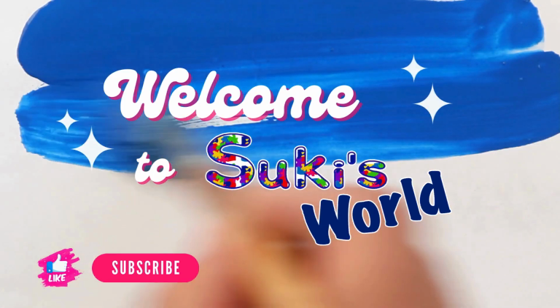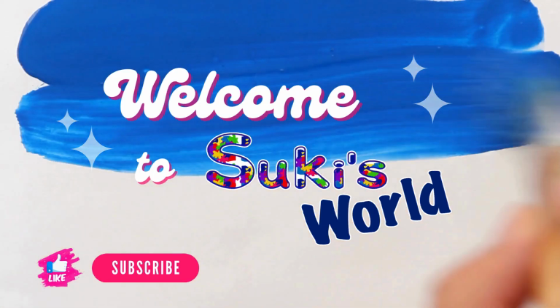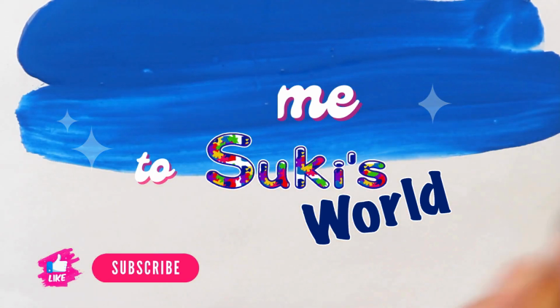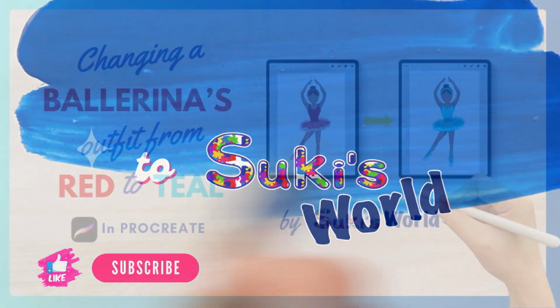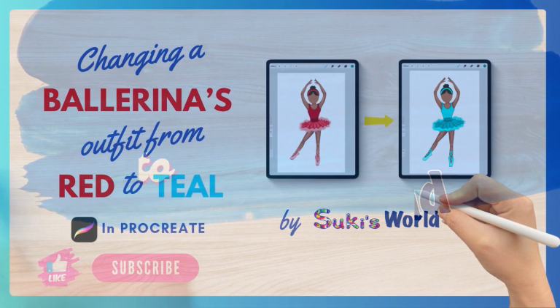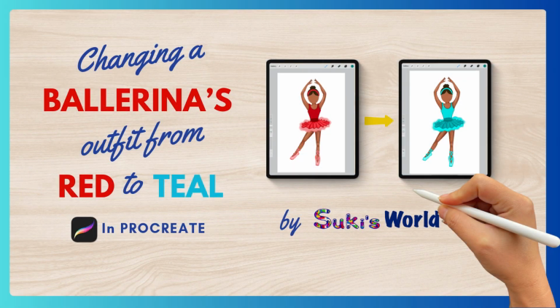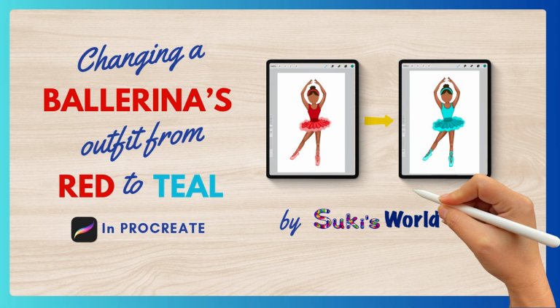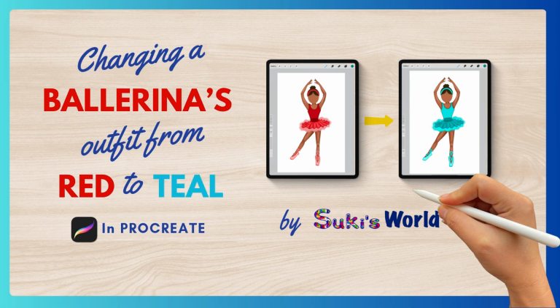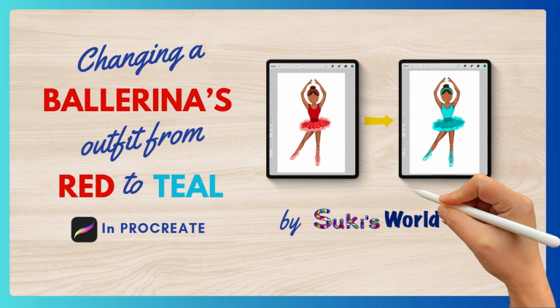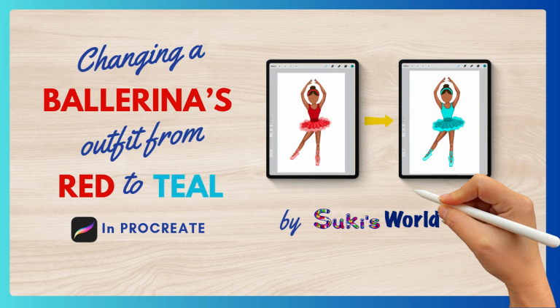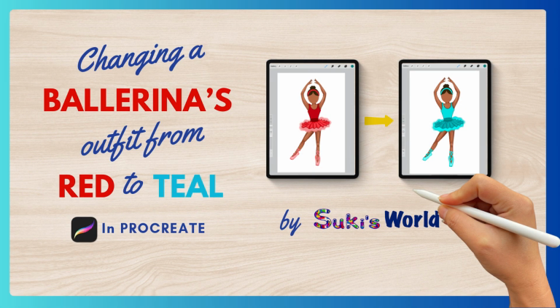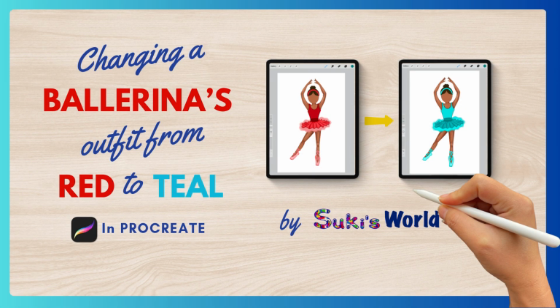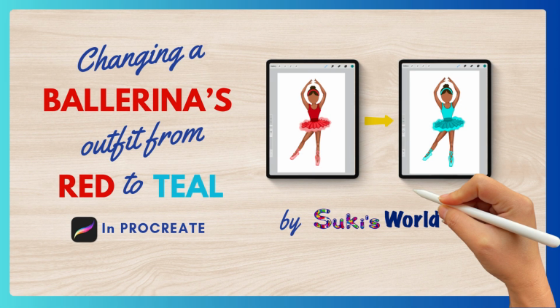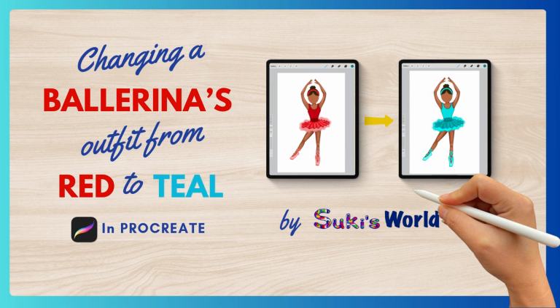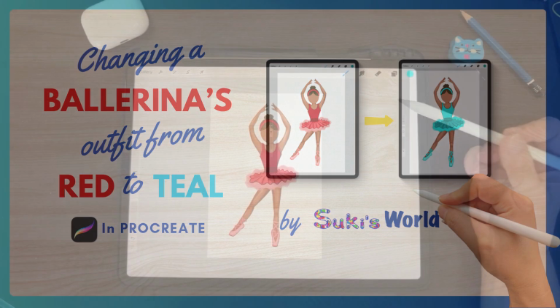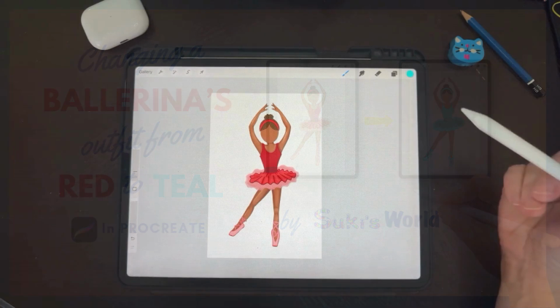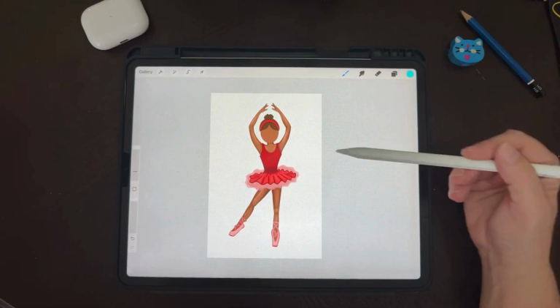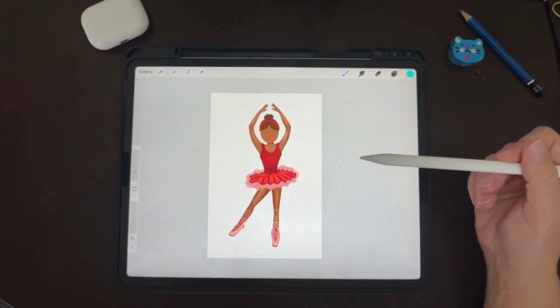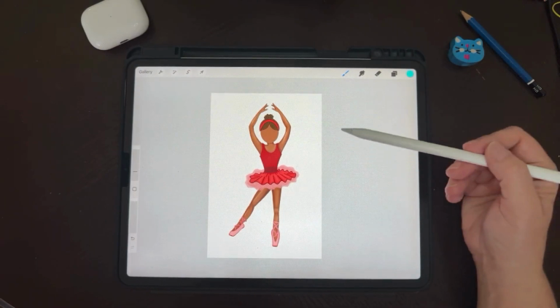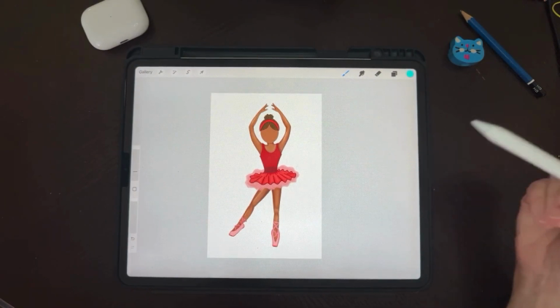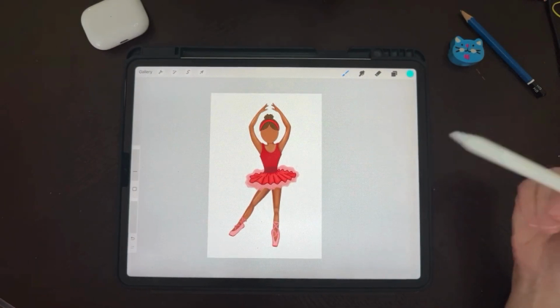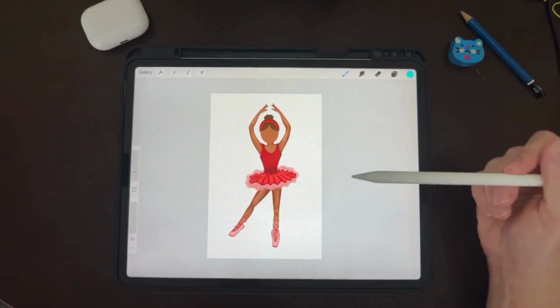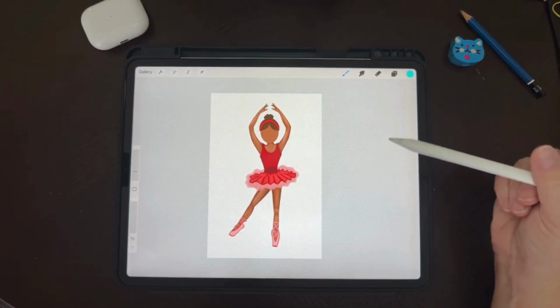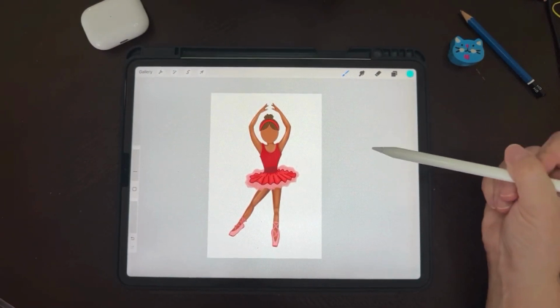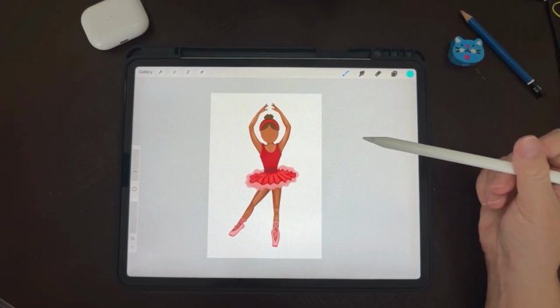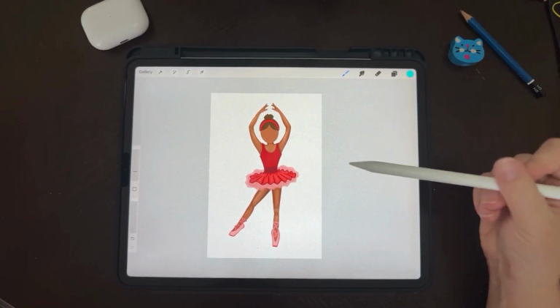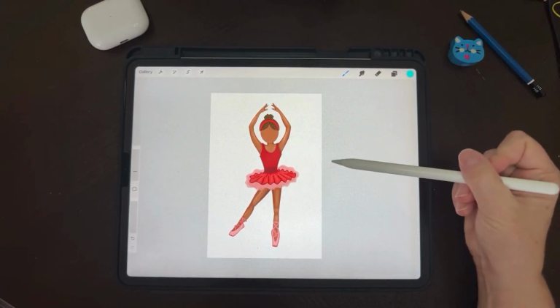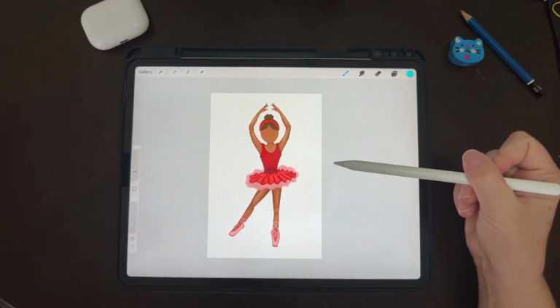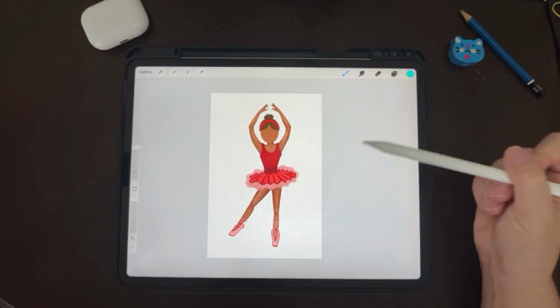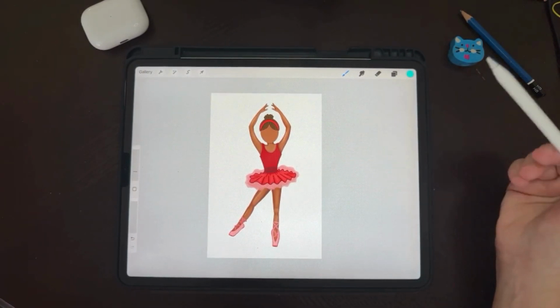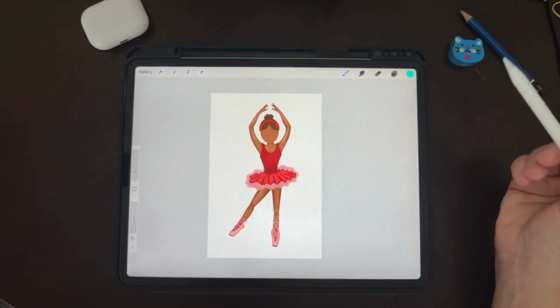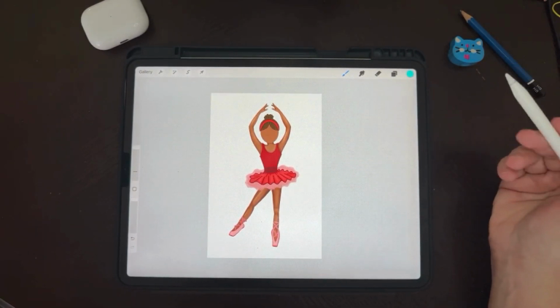Good morning and welcome to Suki's World. Today we're going to change this ballerina's outfit from red to teal.